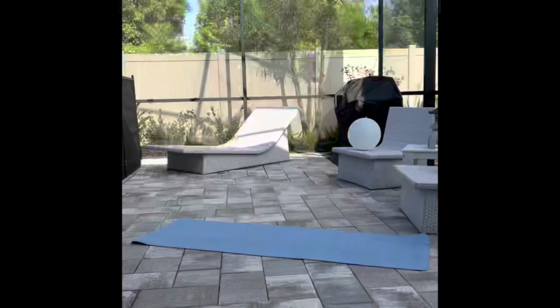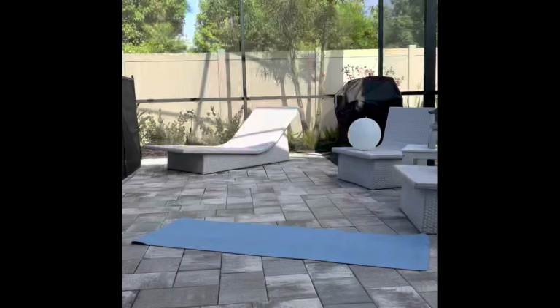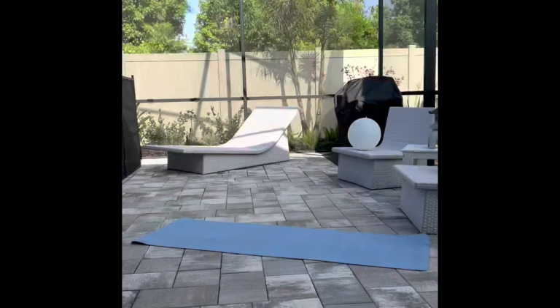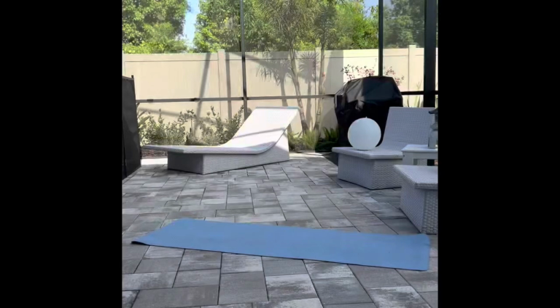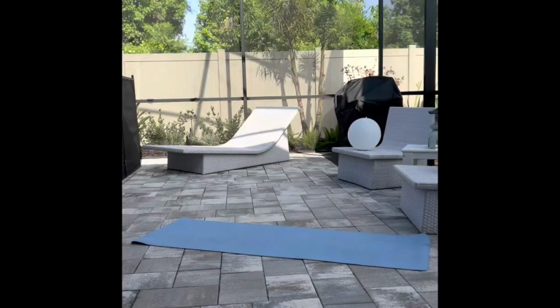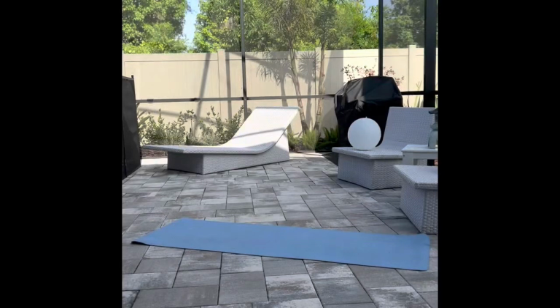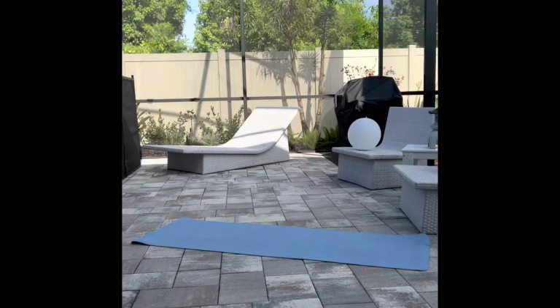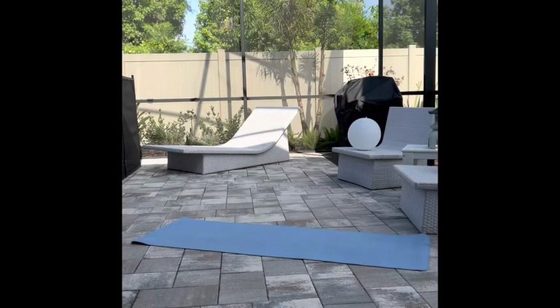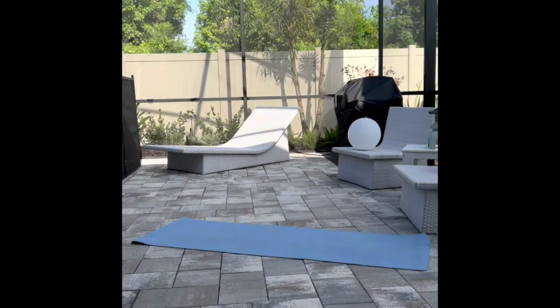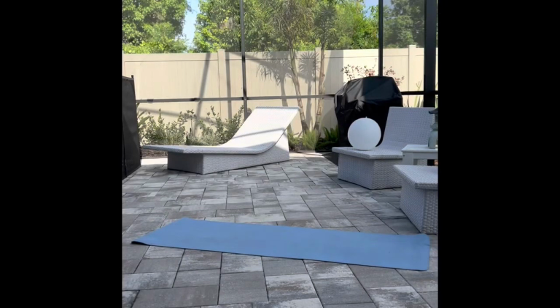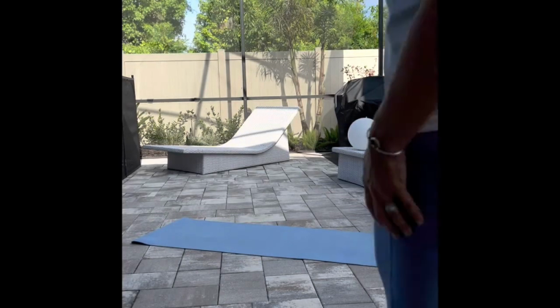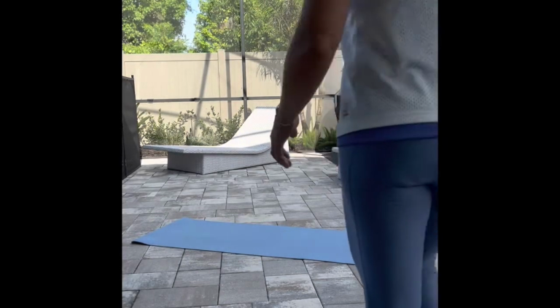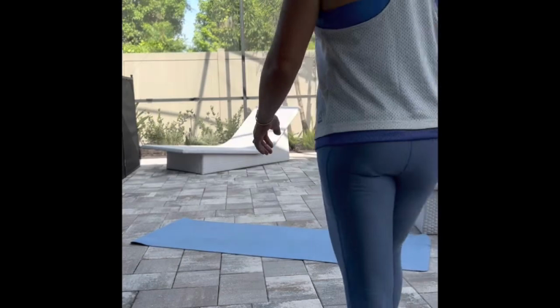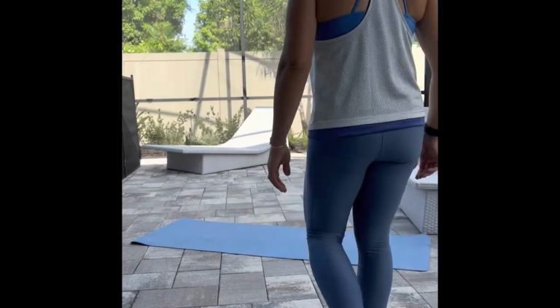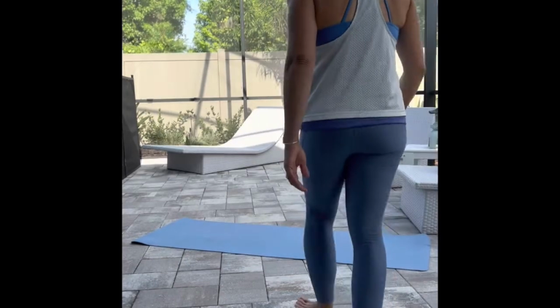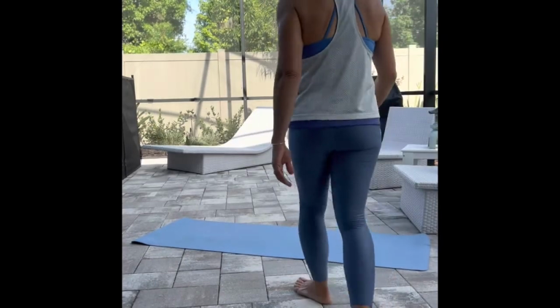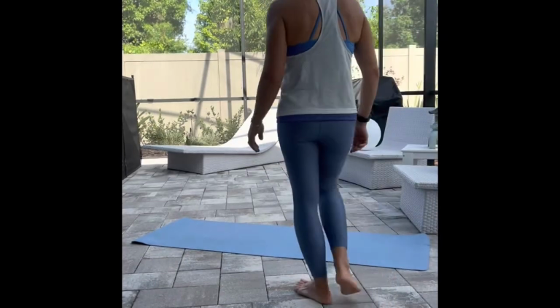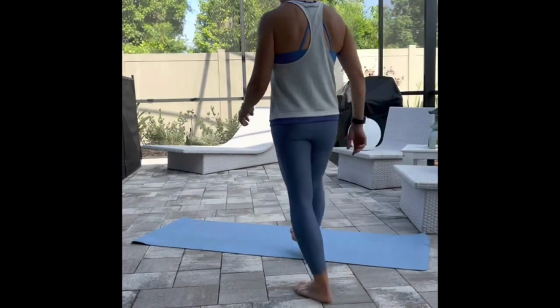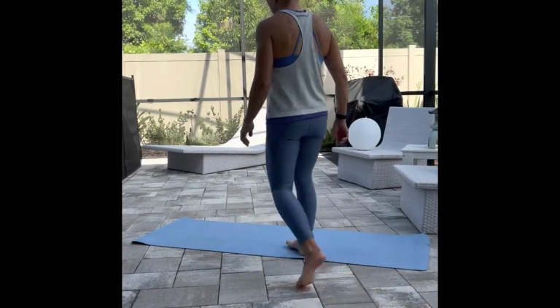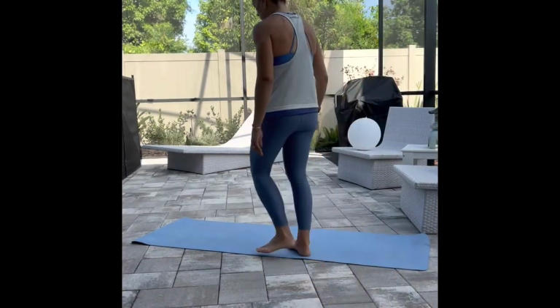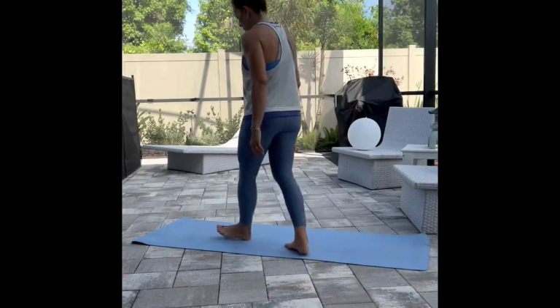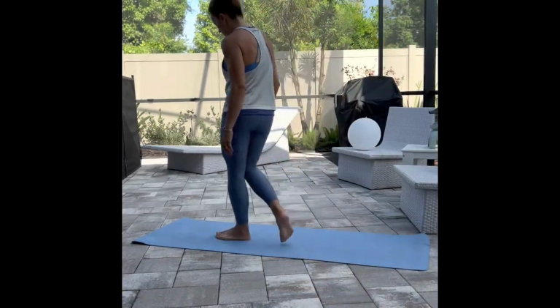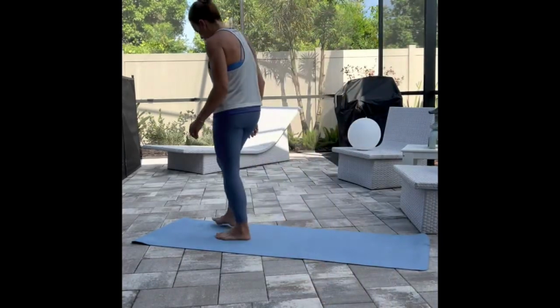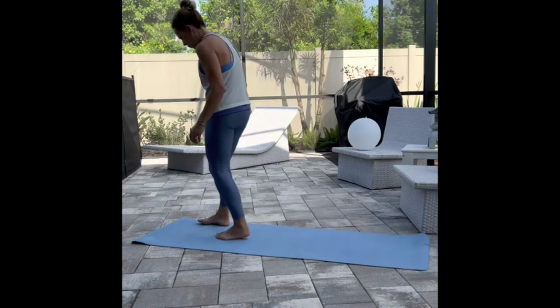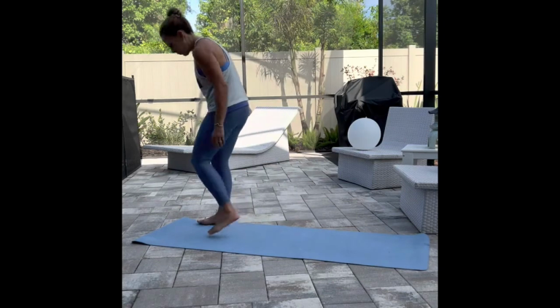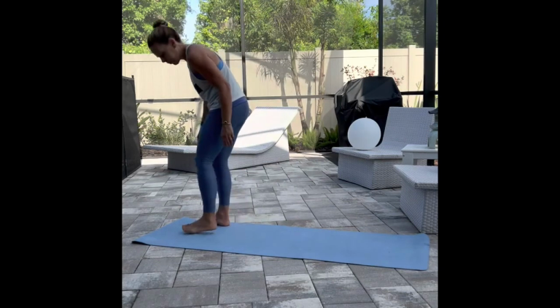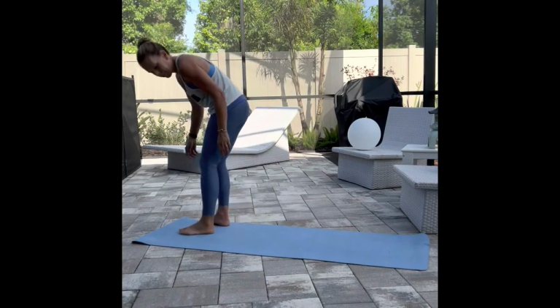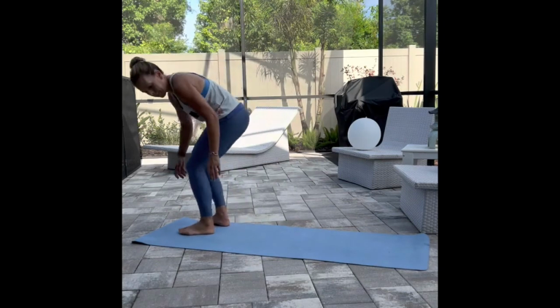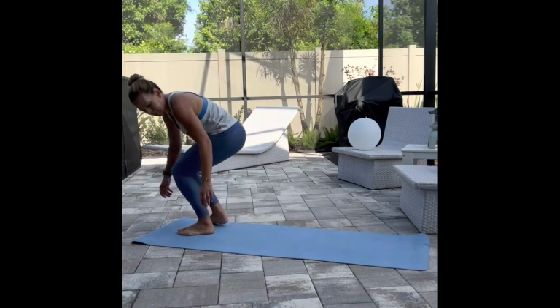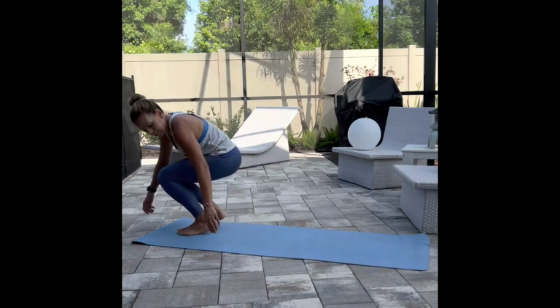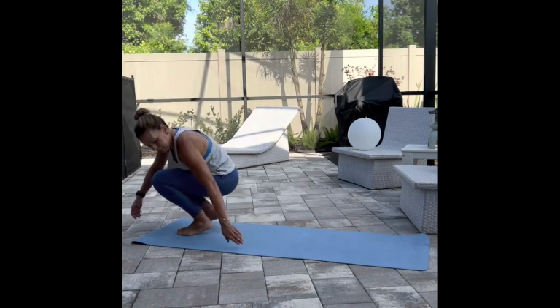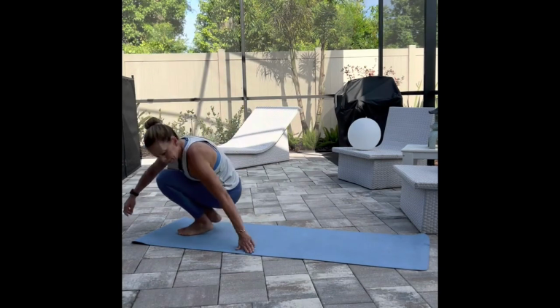Hello and welcome to my channel. Today we have a 20-minute Pilates workout for your full body fitness.